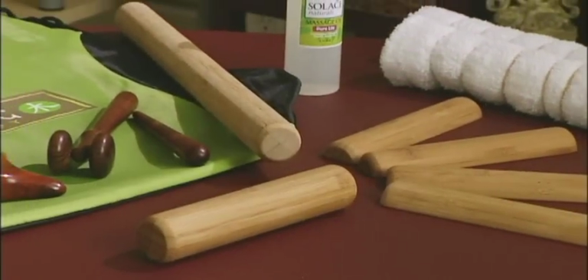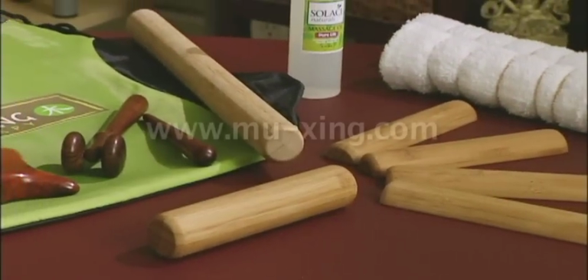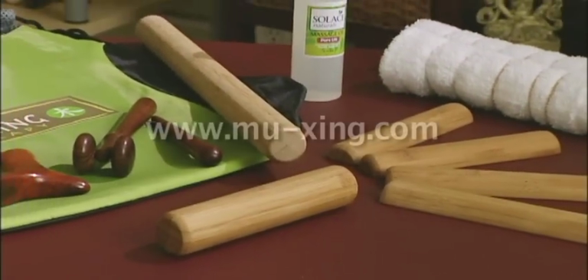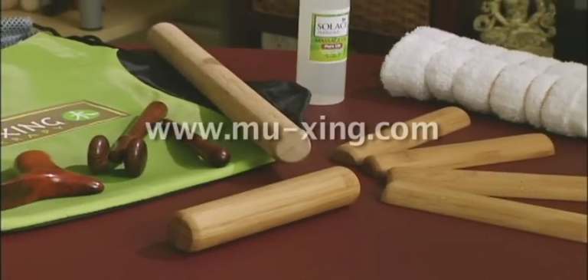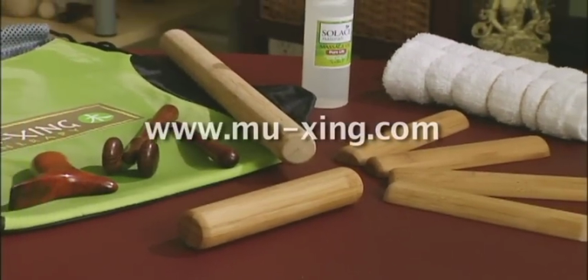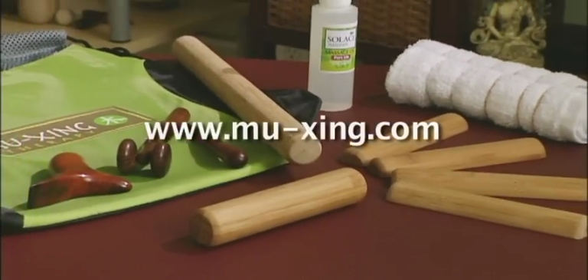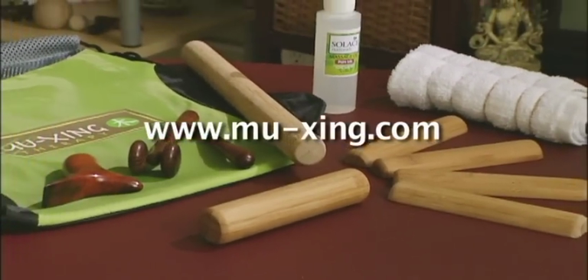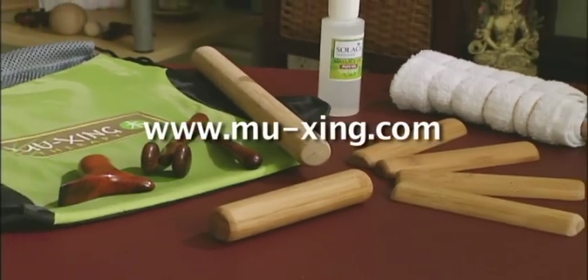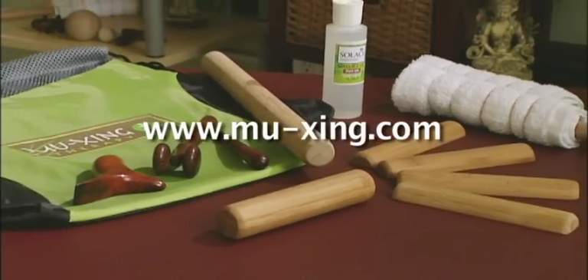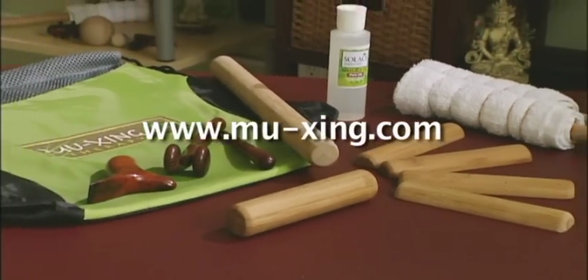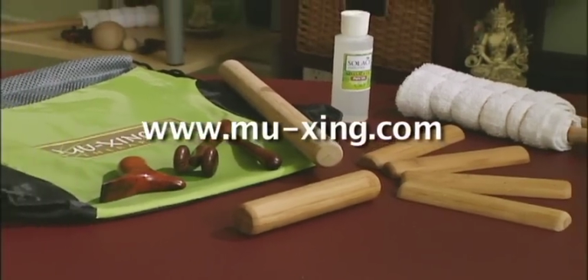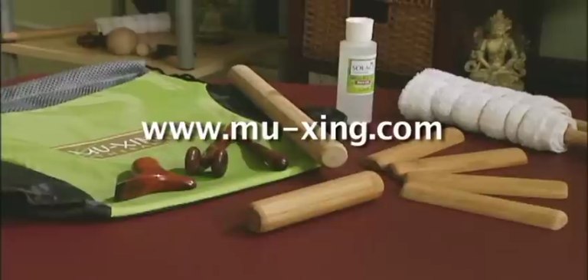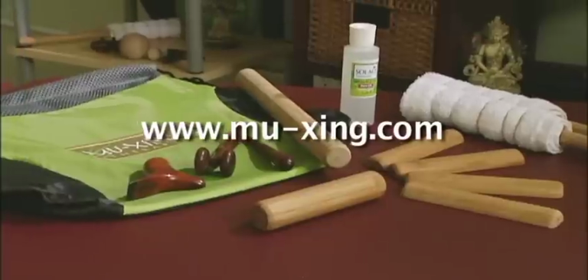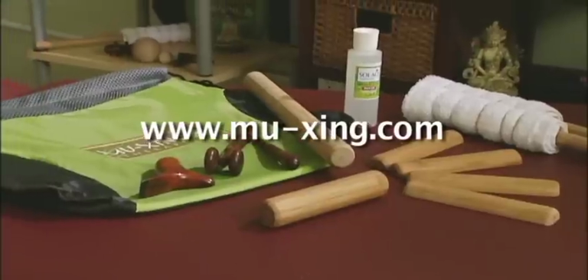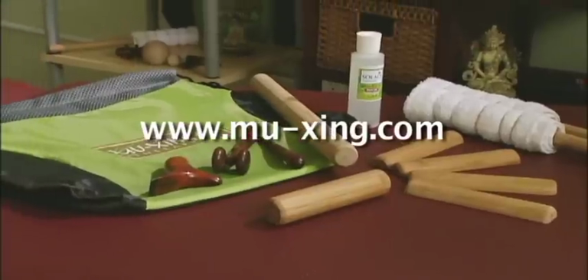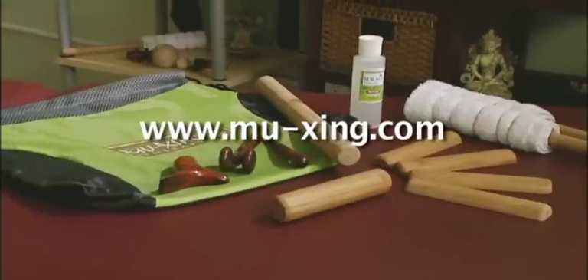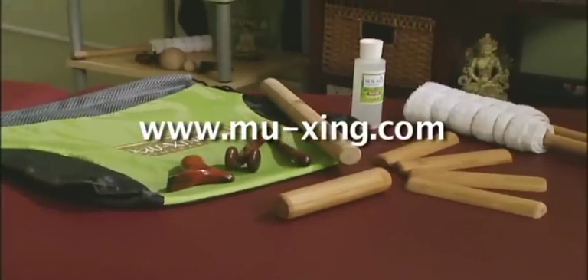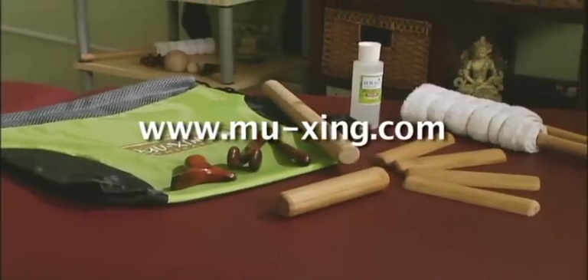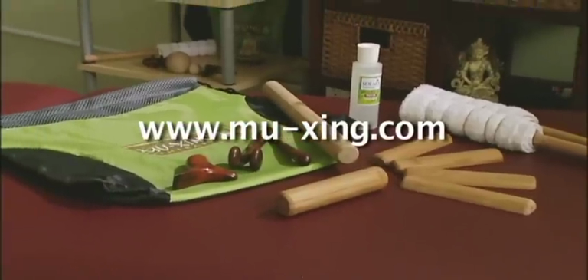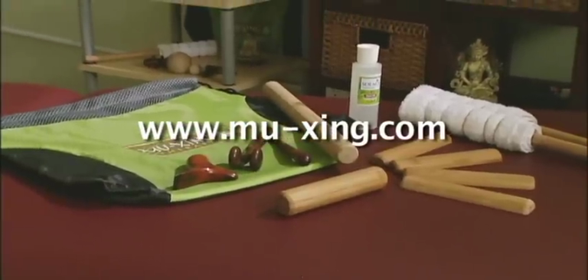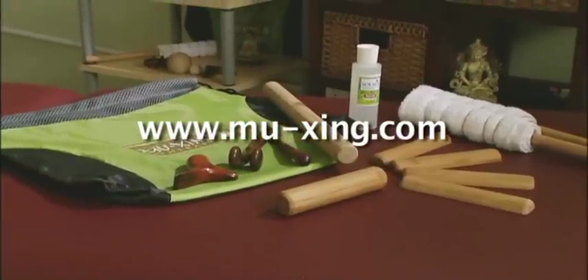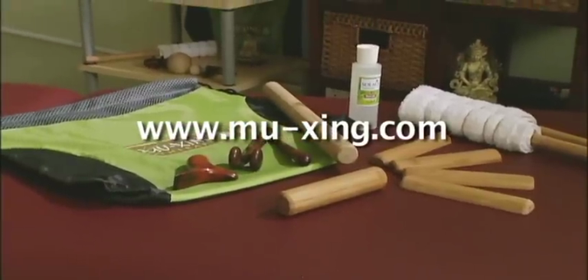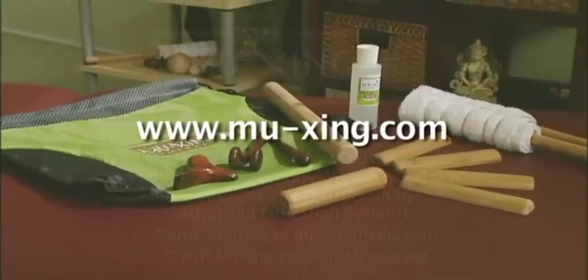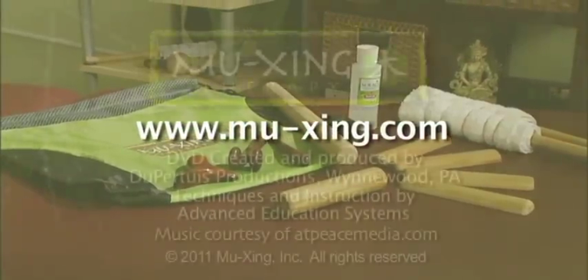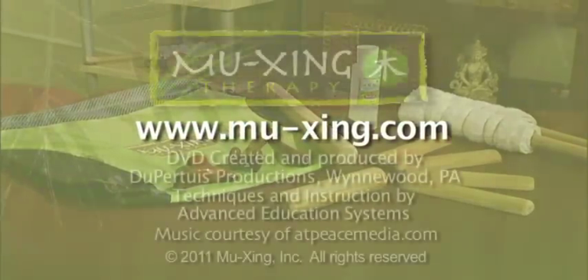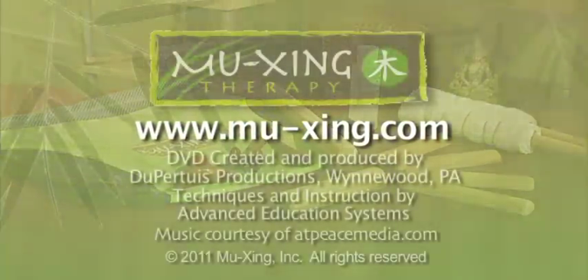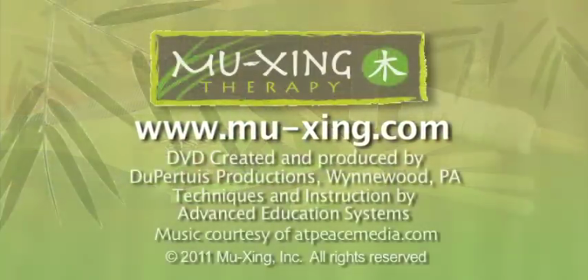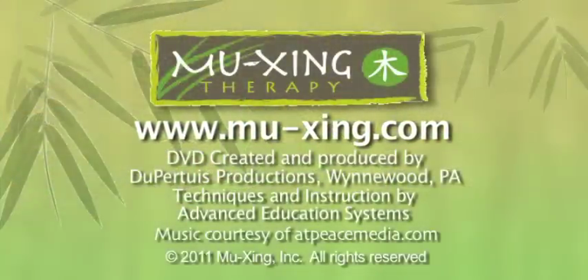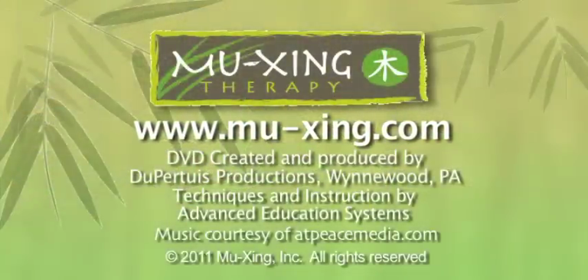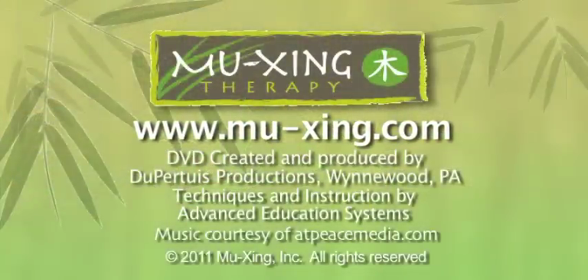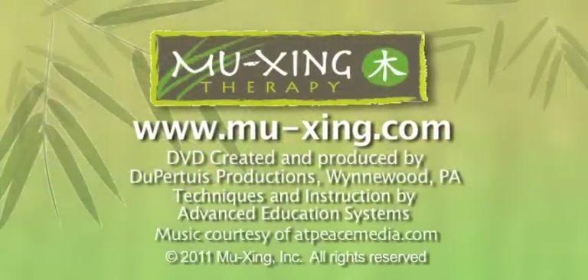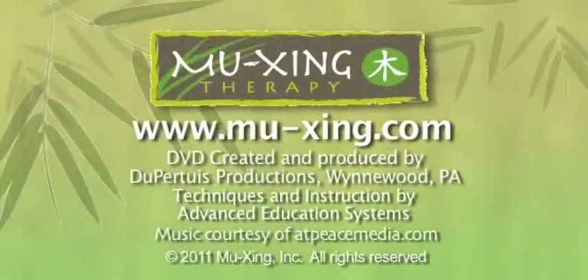For further information, visit www.Mujing.com. Thank you.